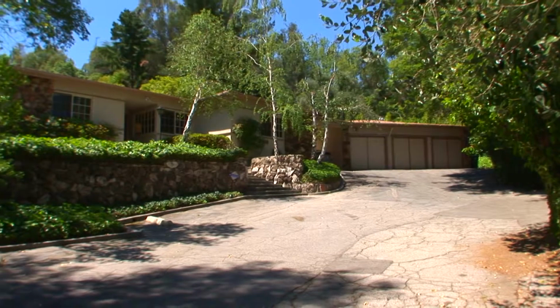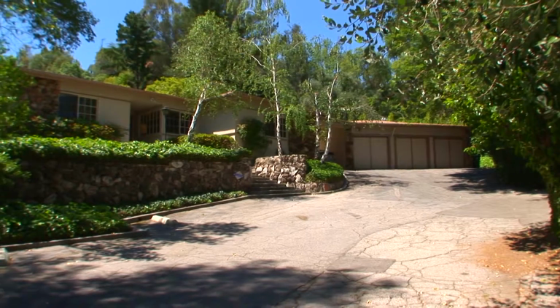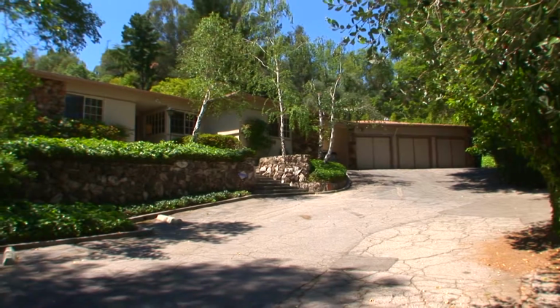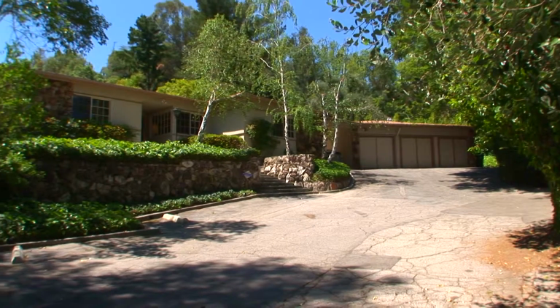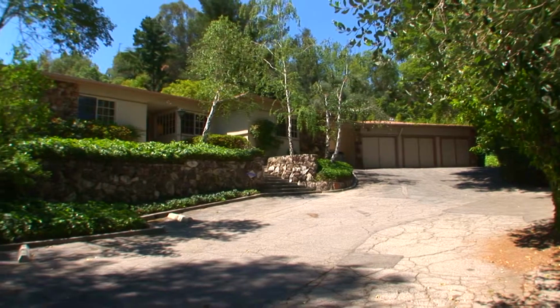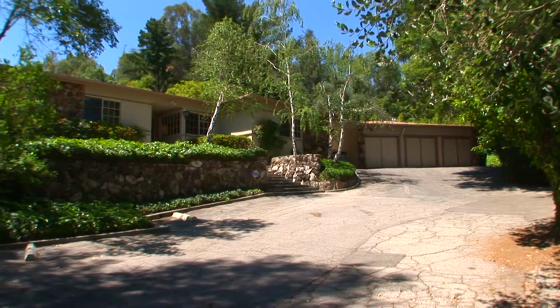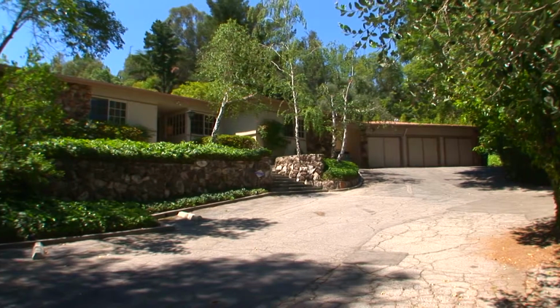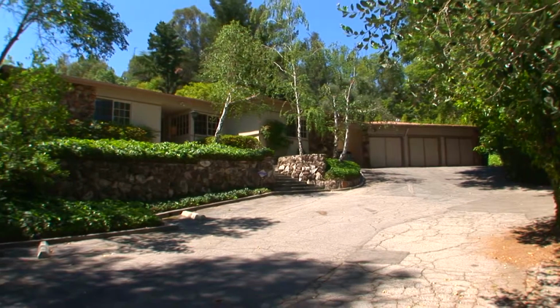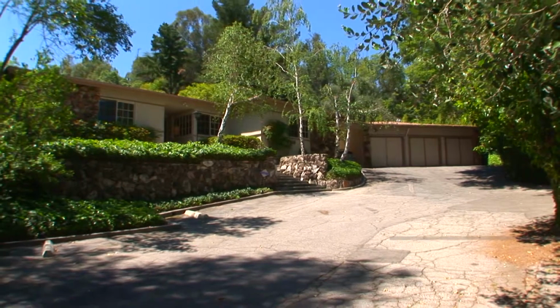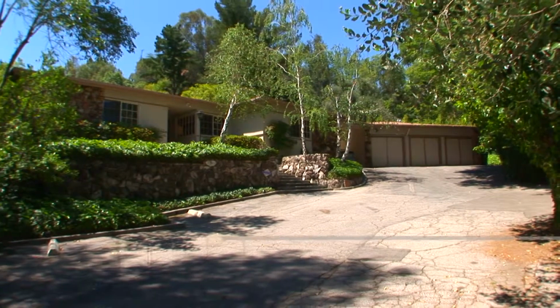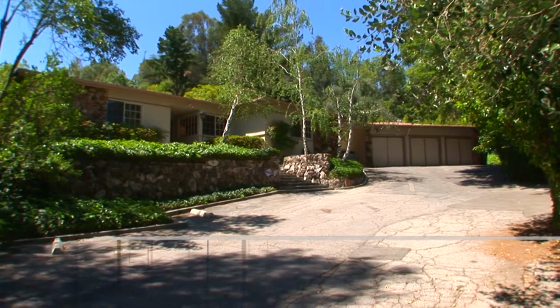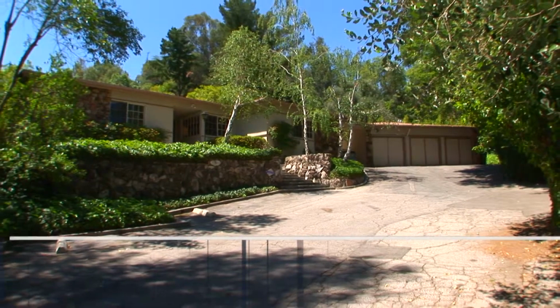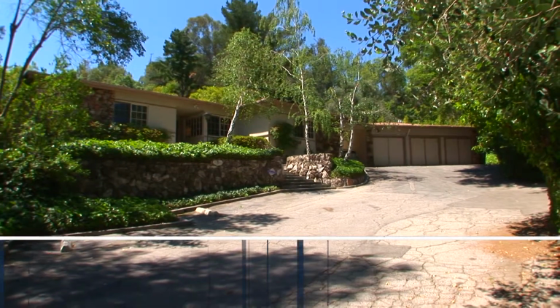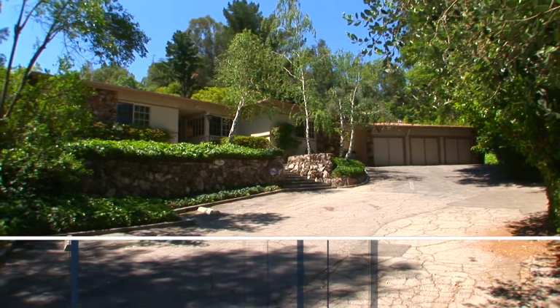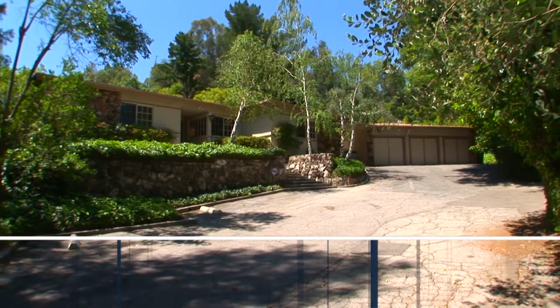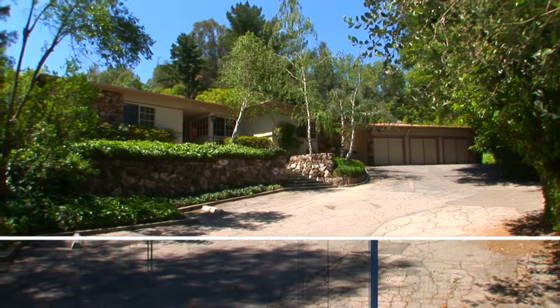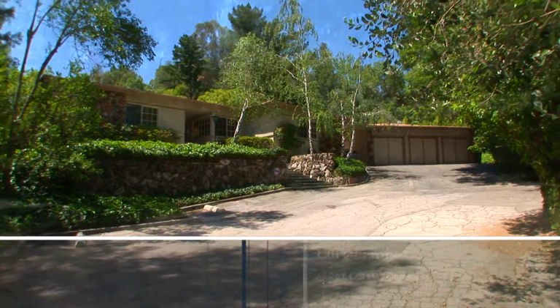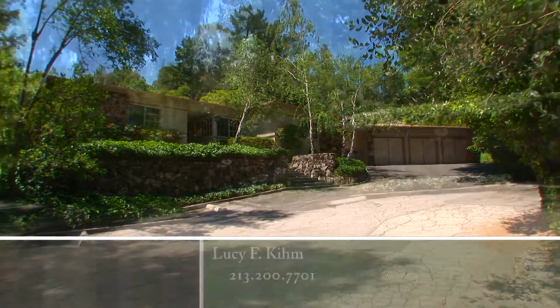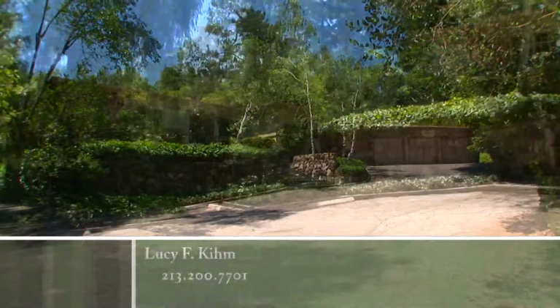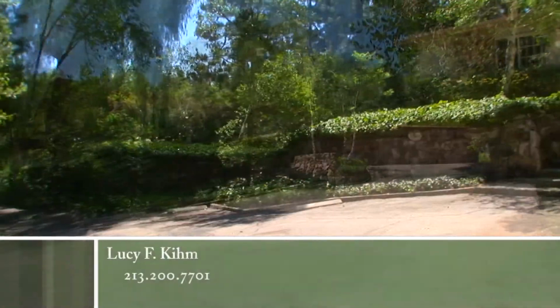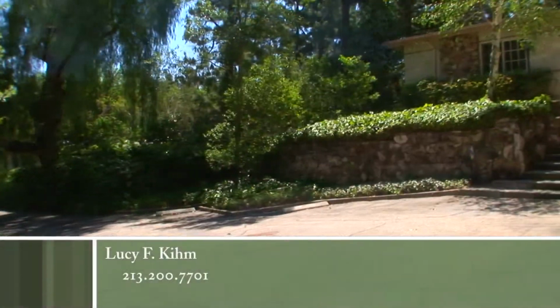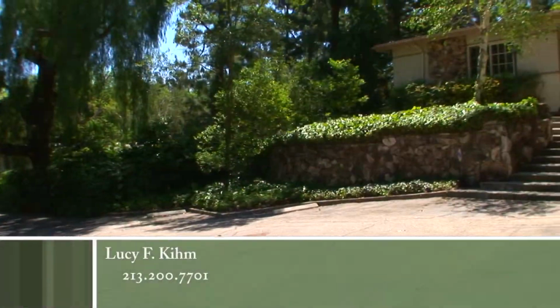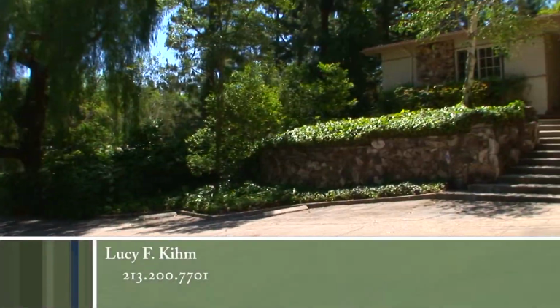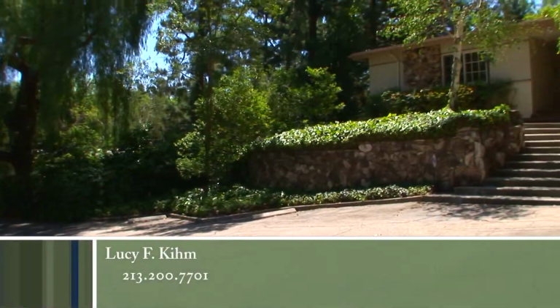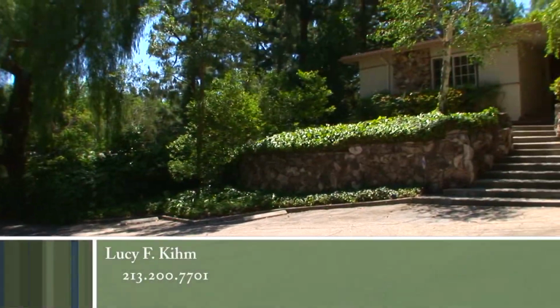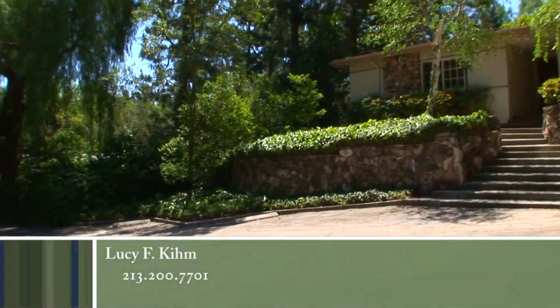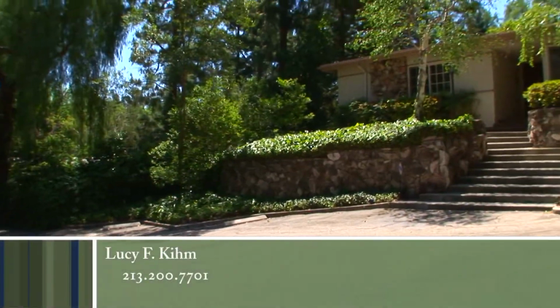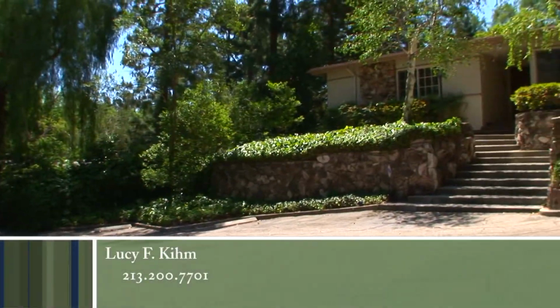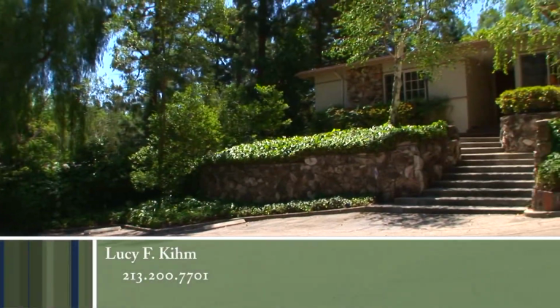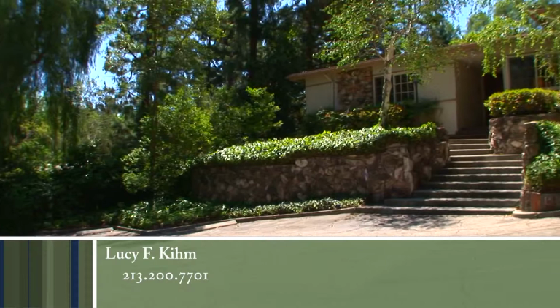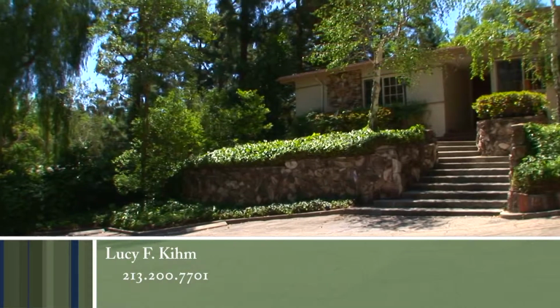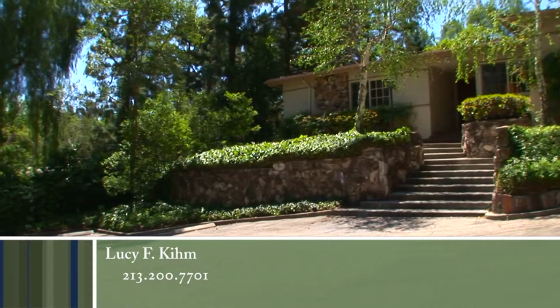The design, beauty and quality captured in this quiet cul-de-sac home are unrivaled.